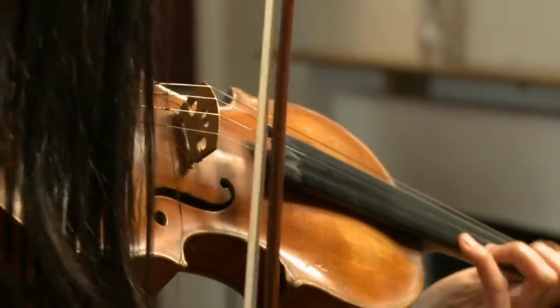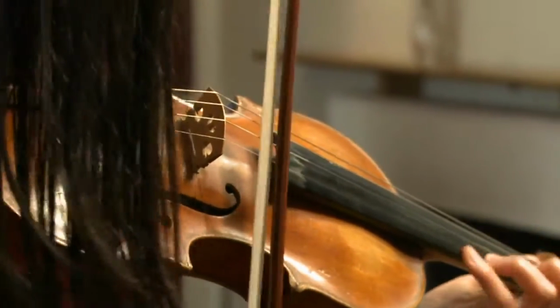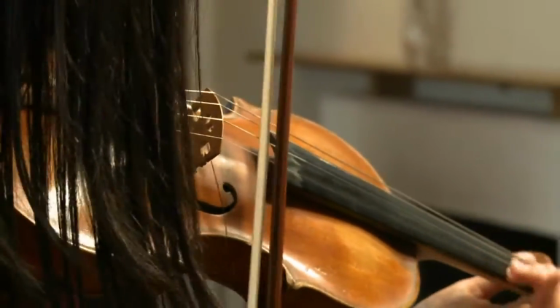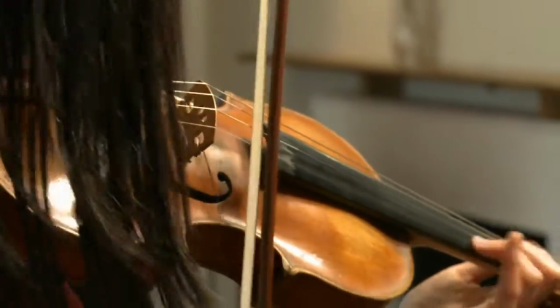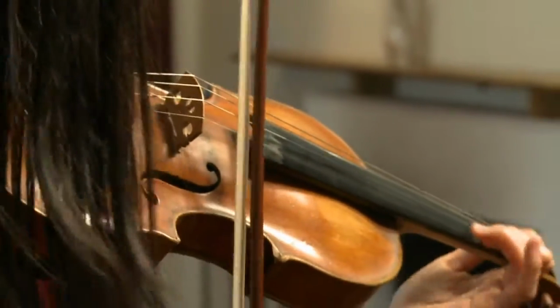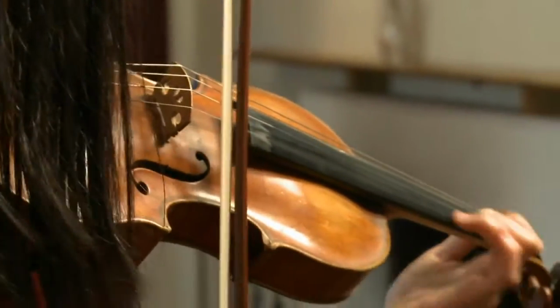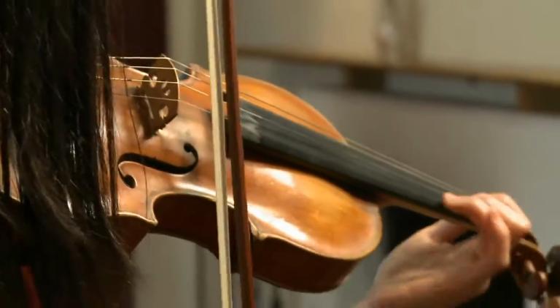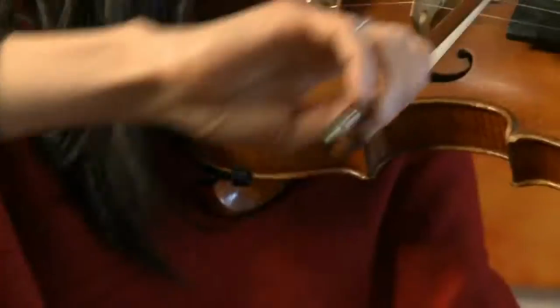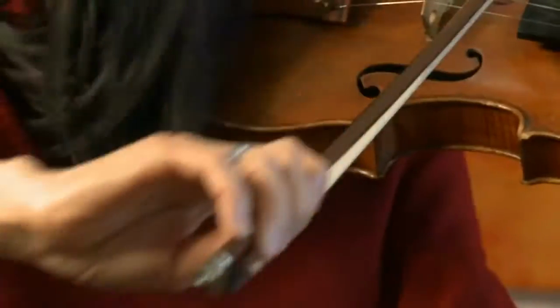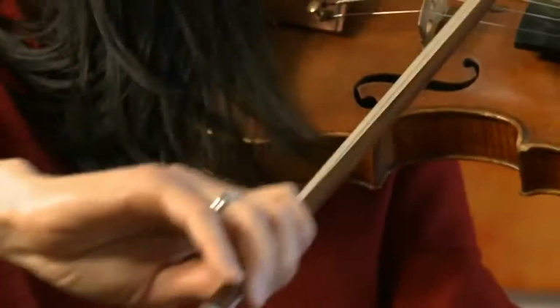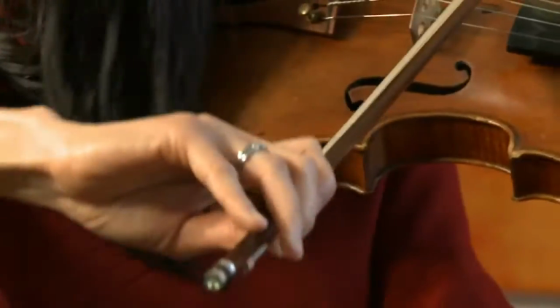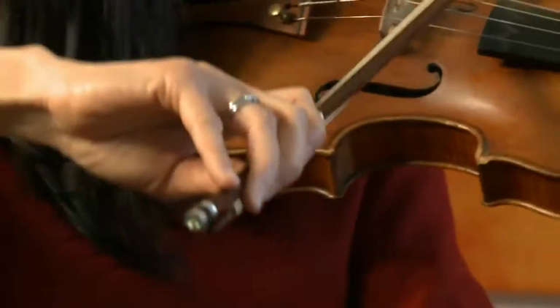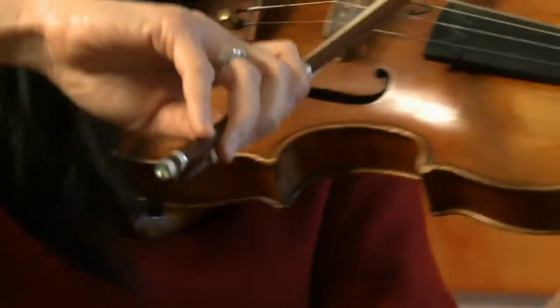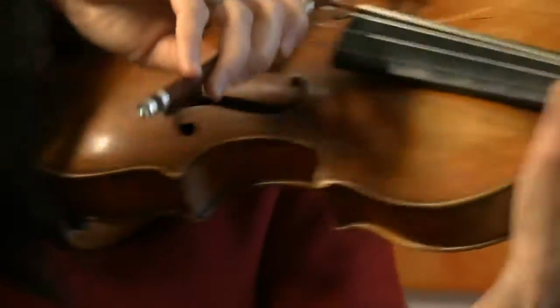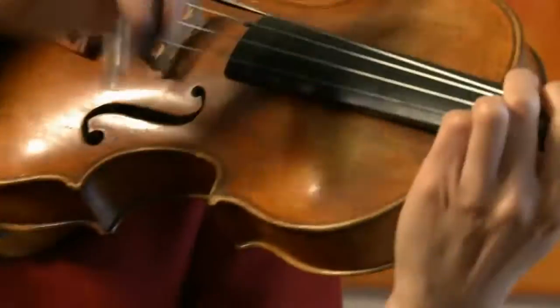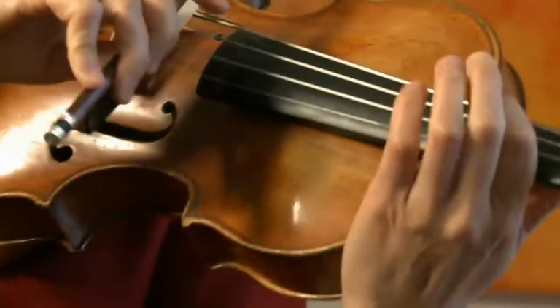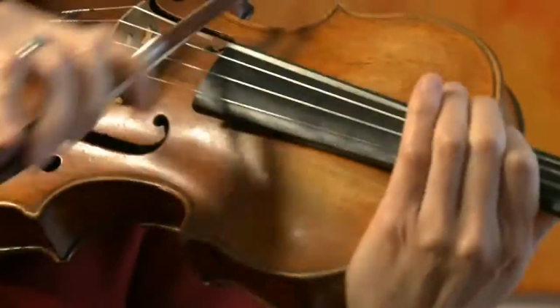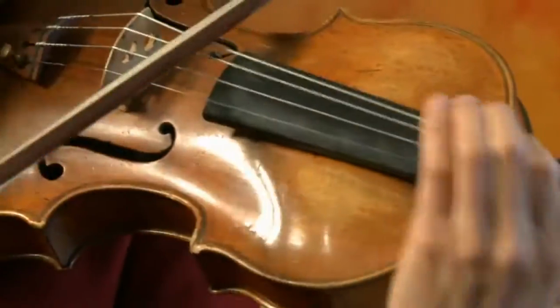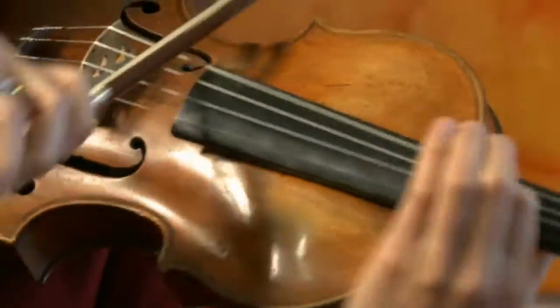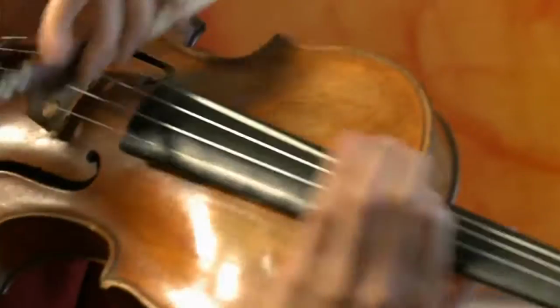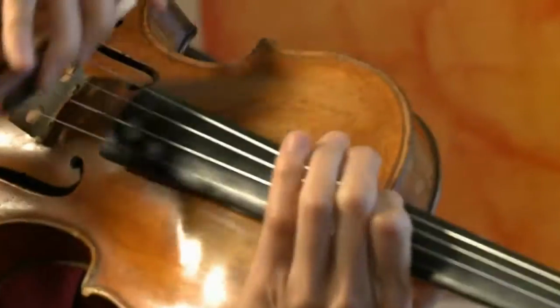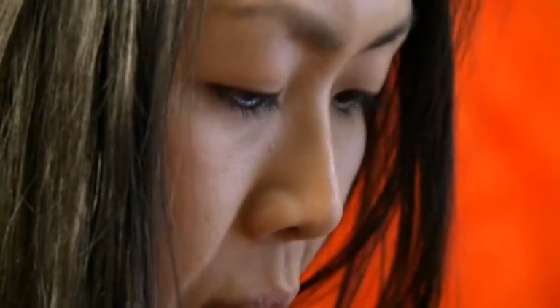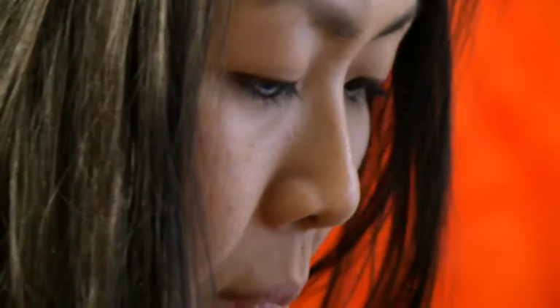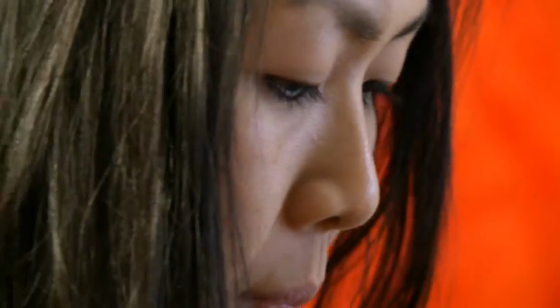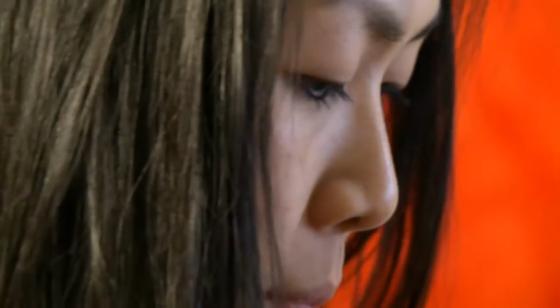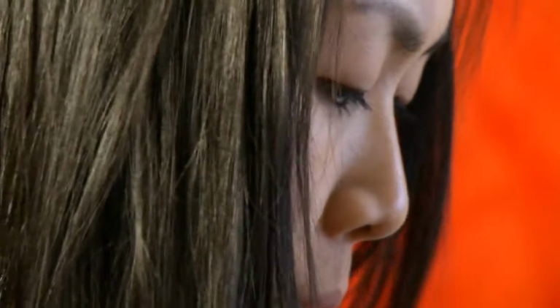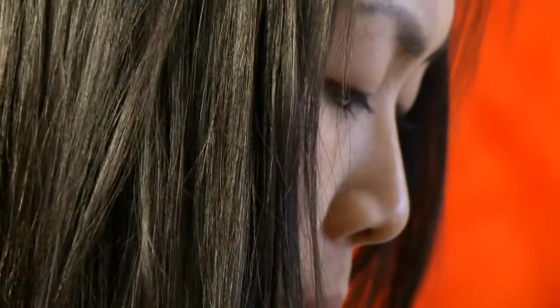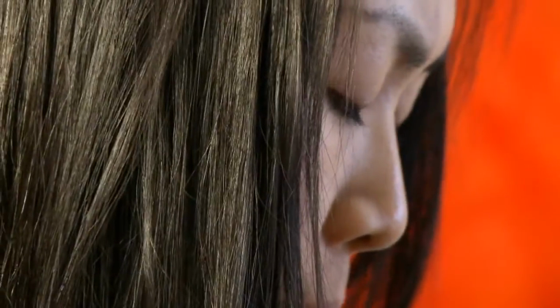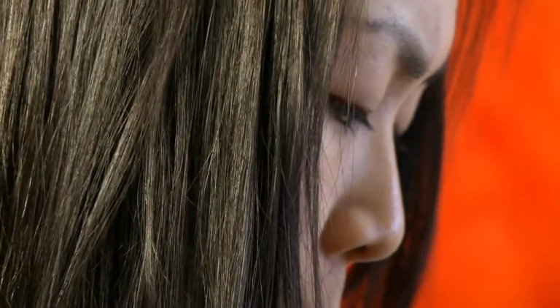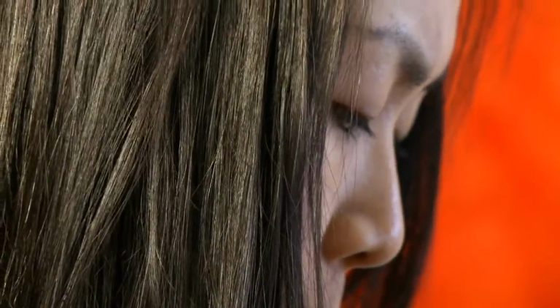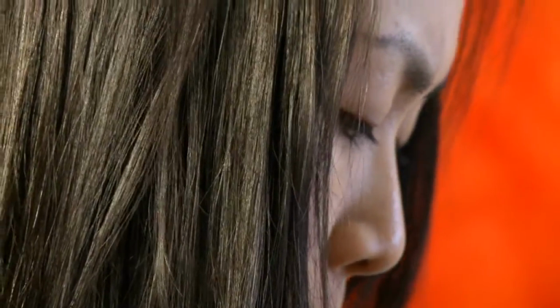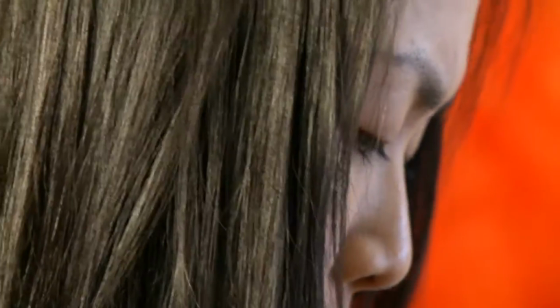It's easier to play legato because it connects better, whether at the frog or the tip.